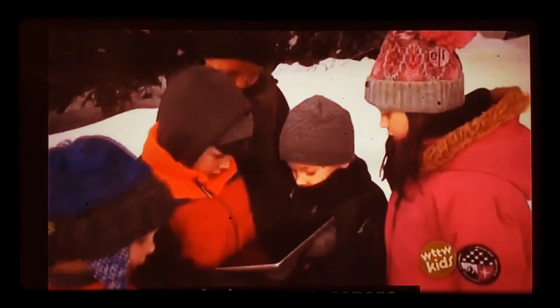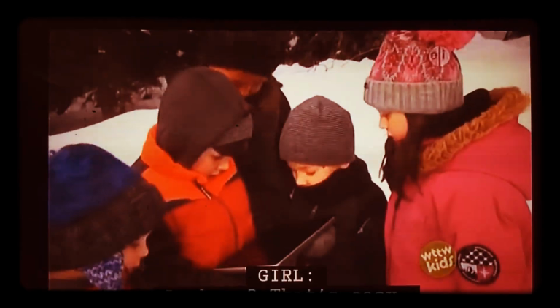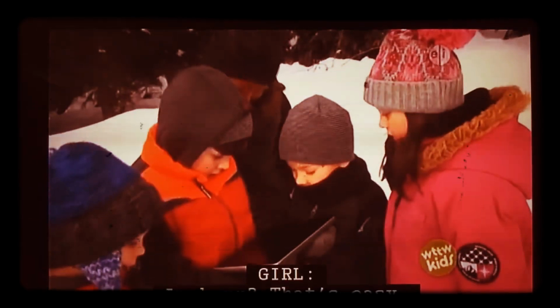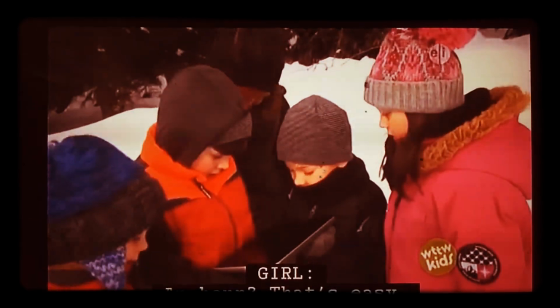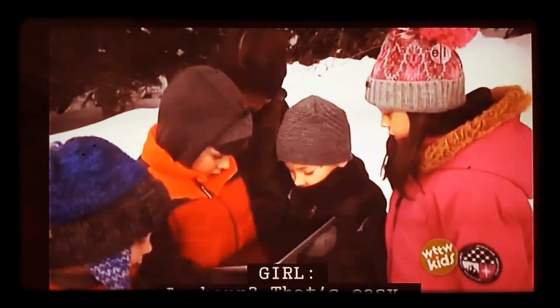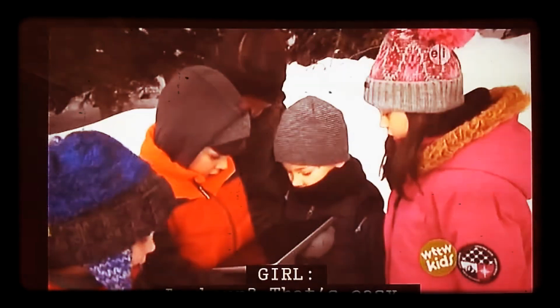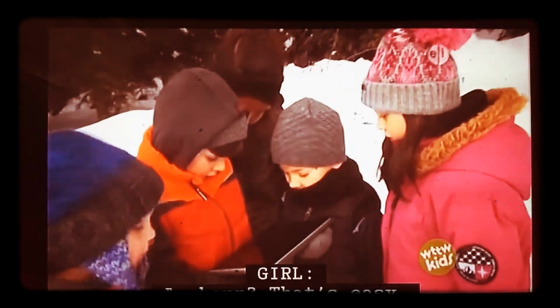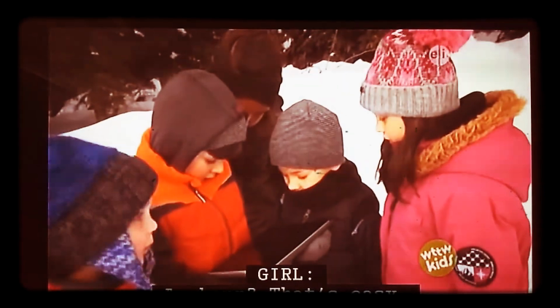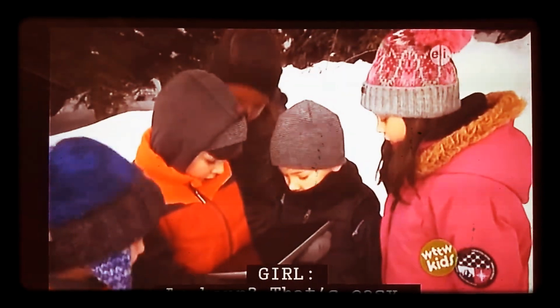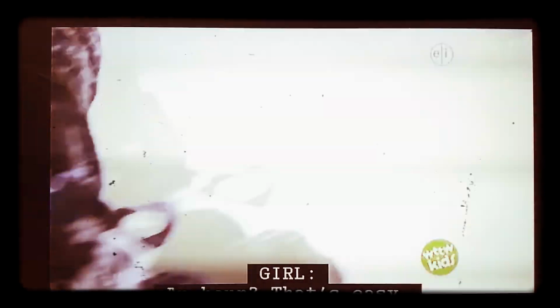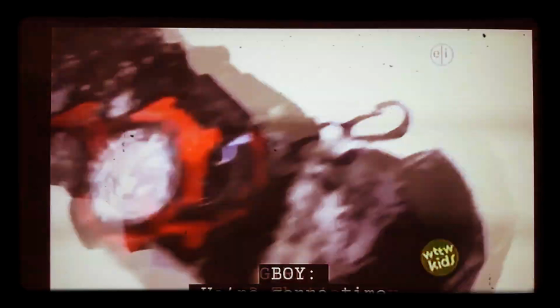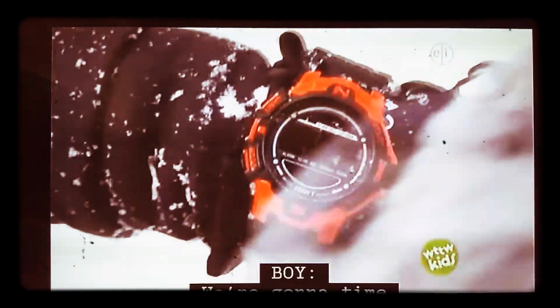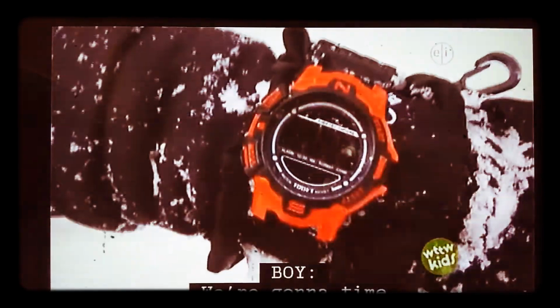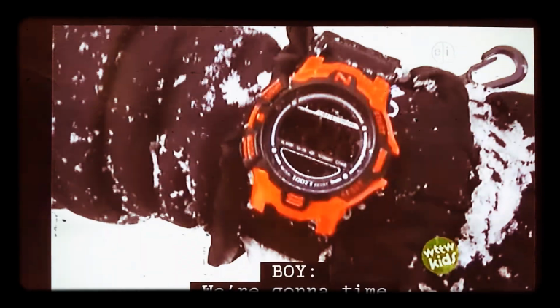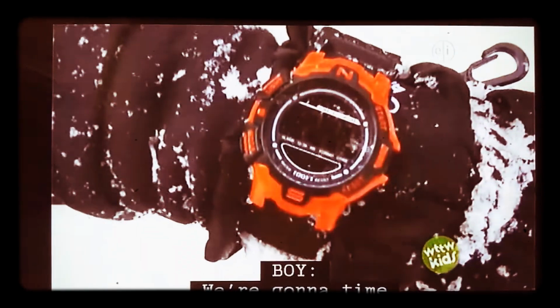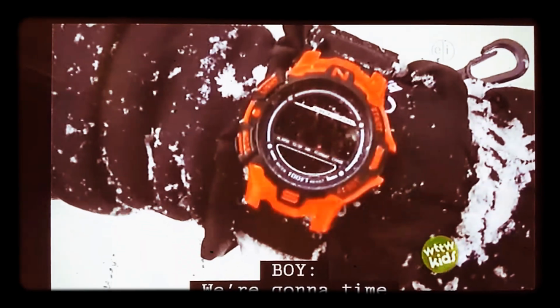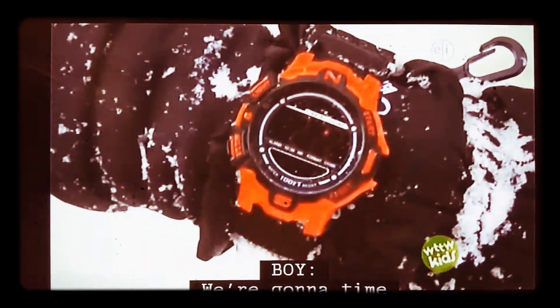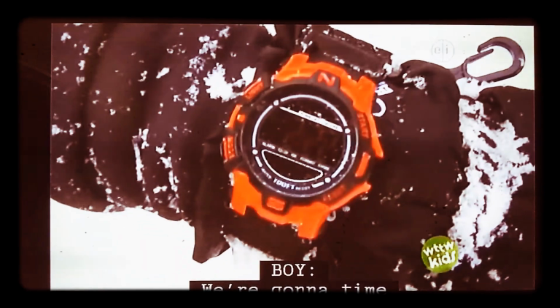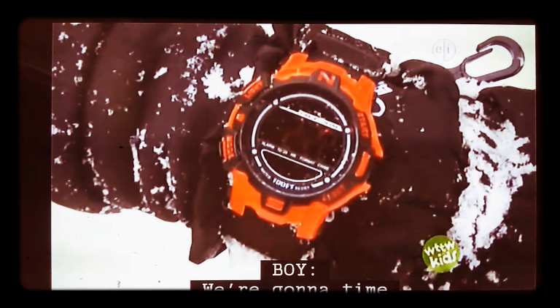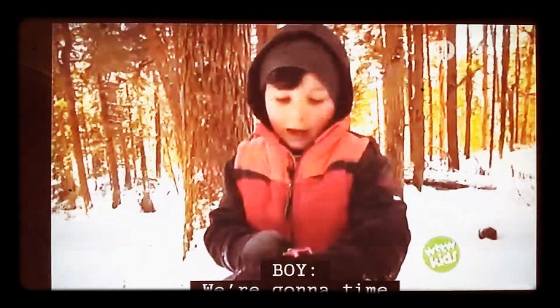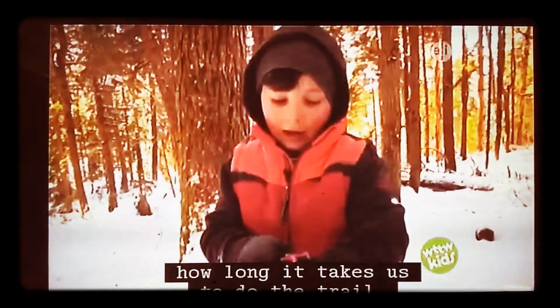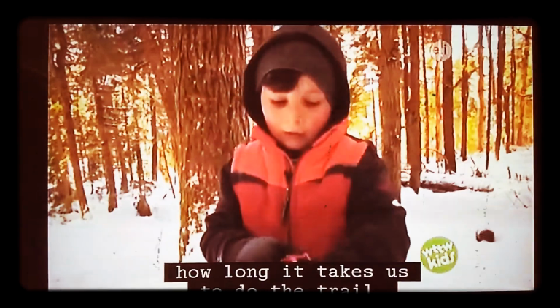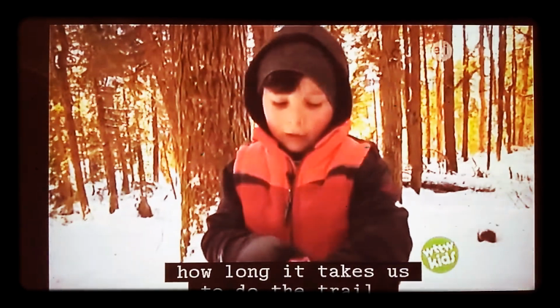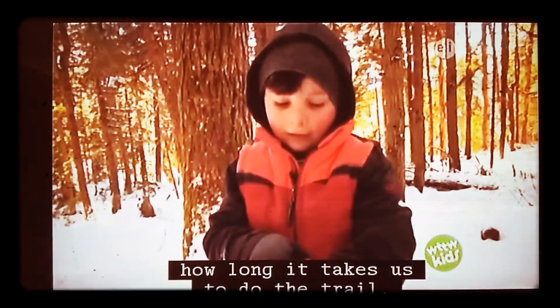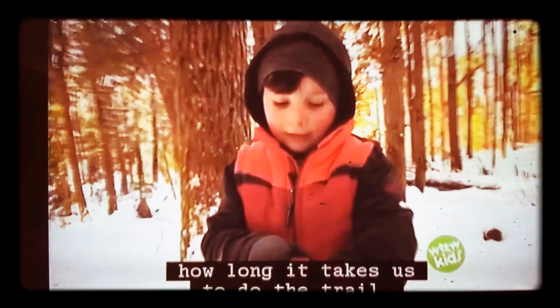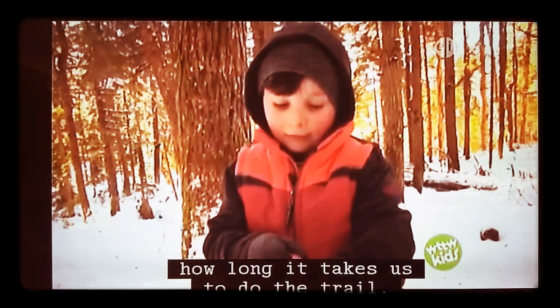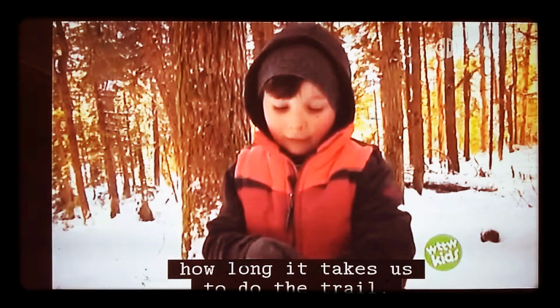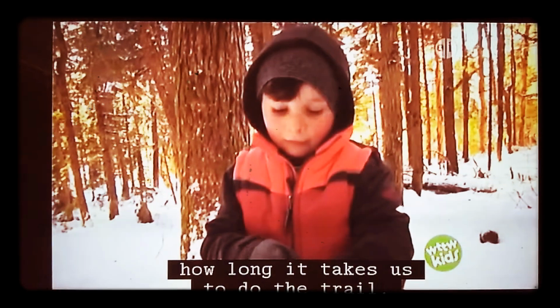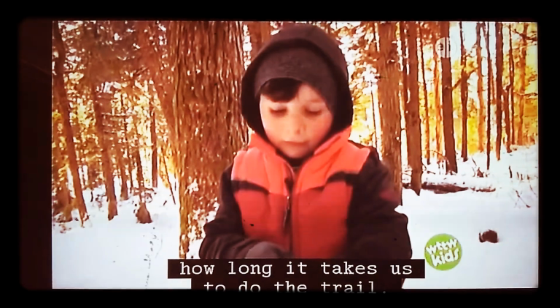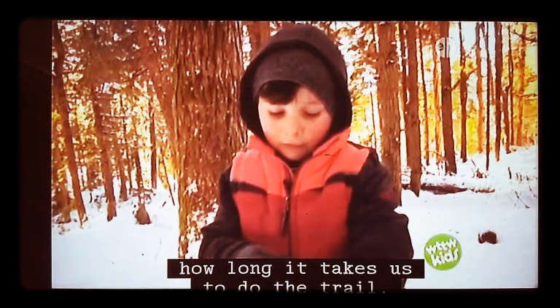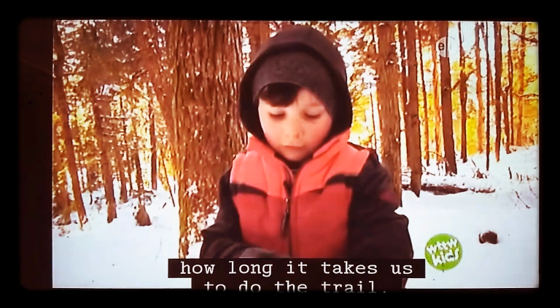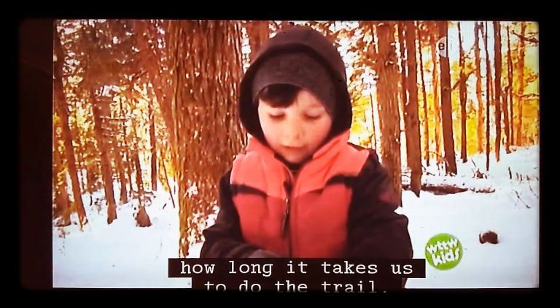An hour? That's easy. We're going to time how long it takes us to do the trail.